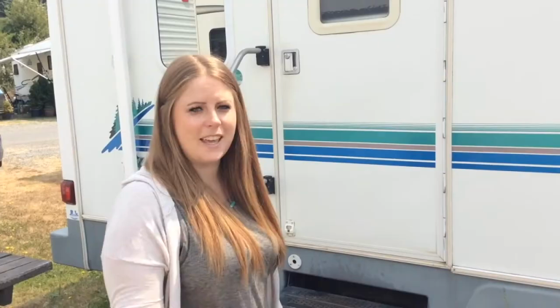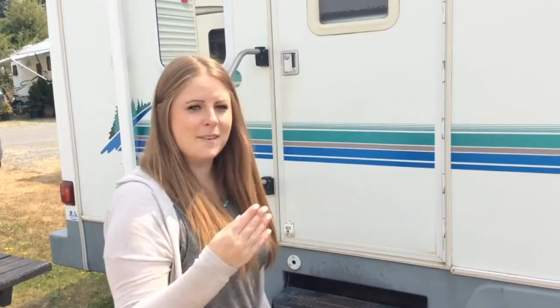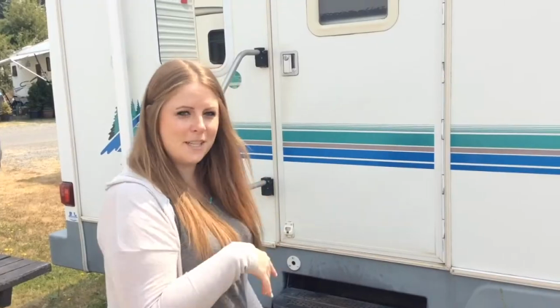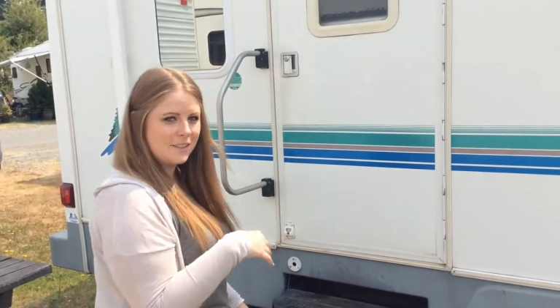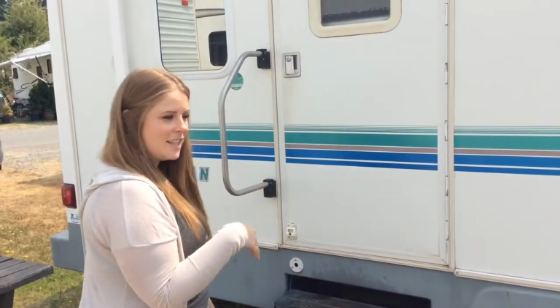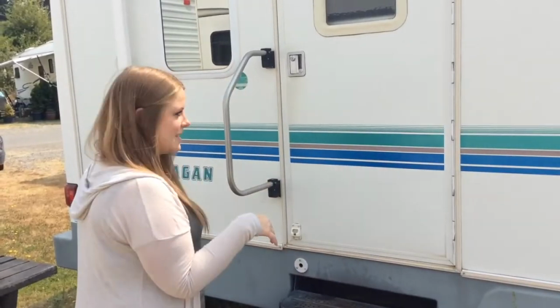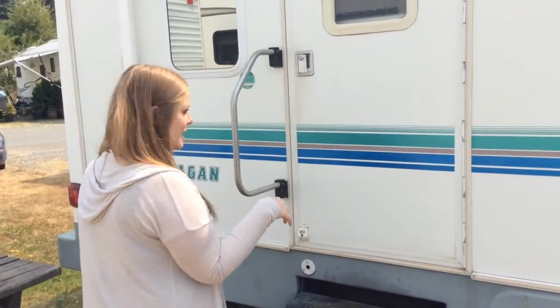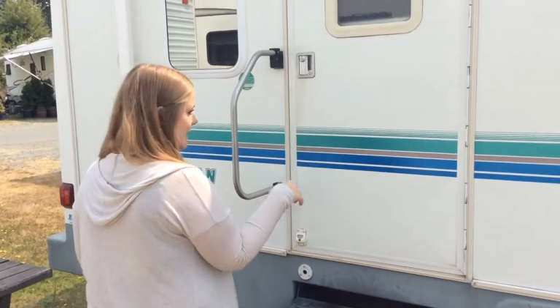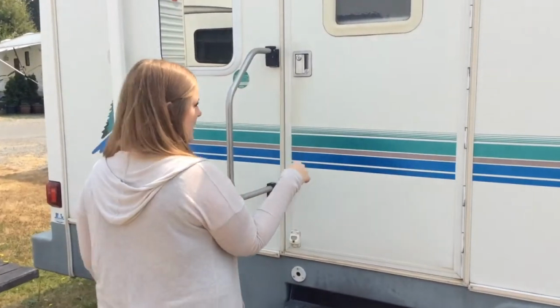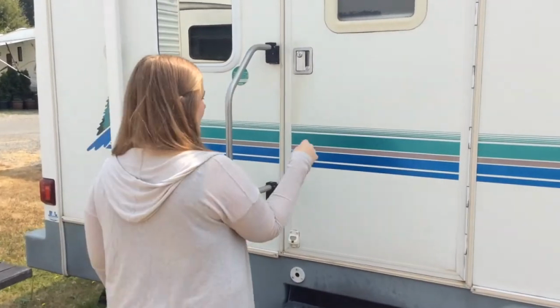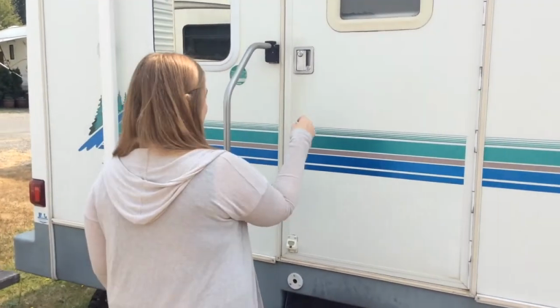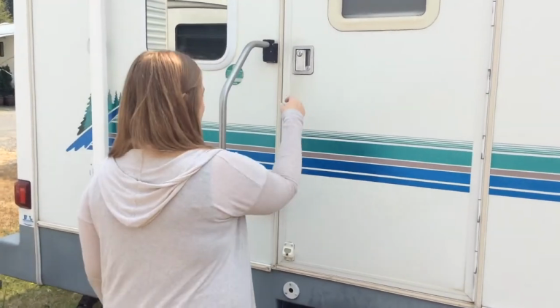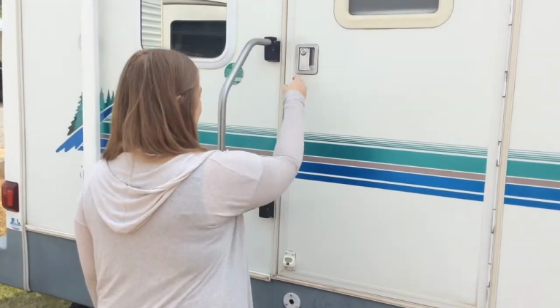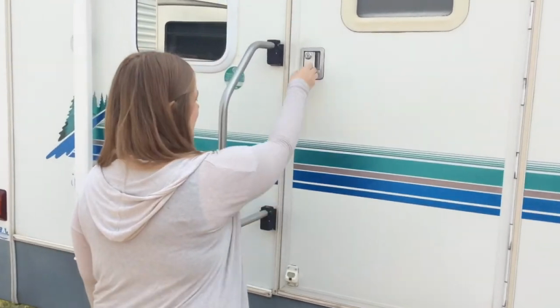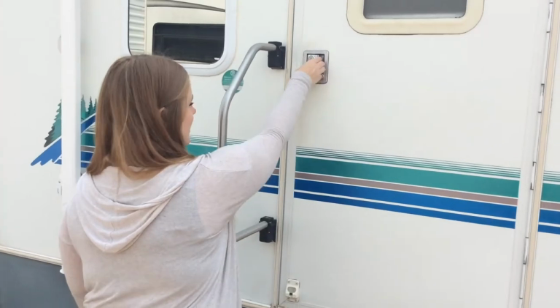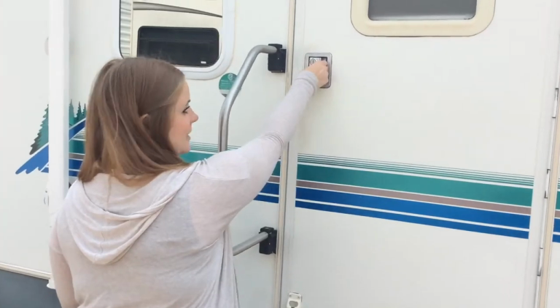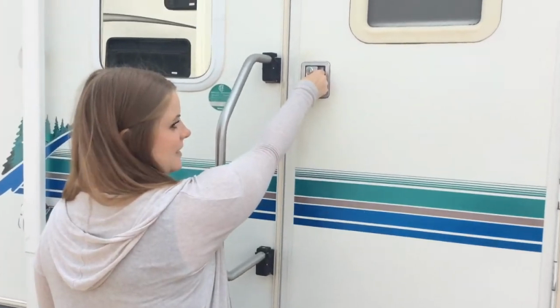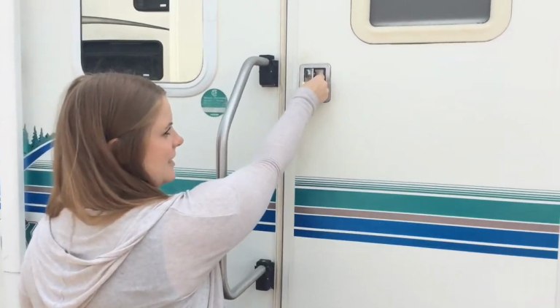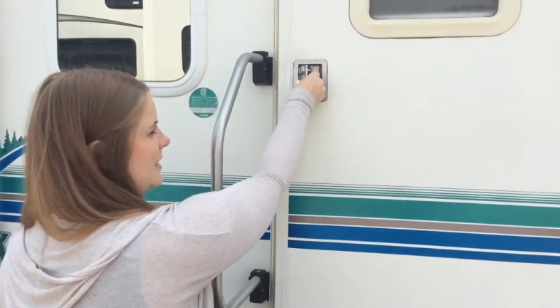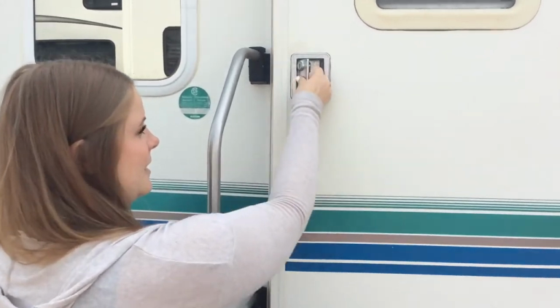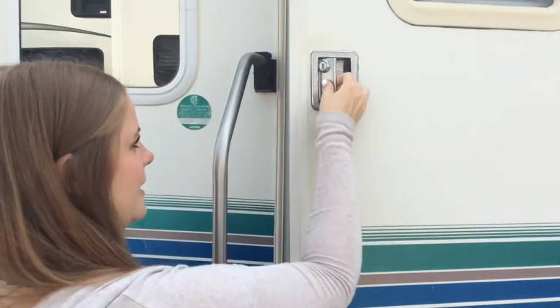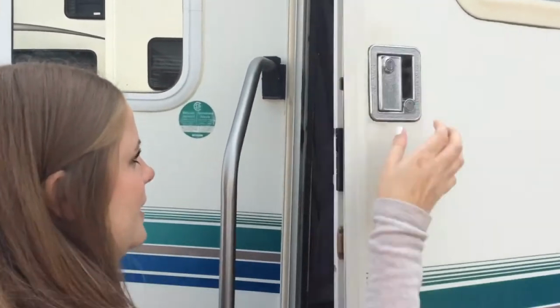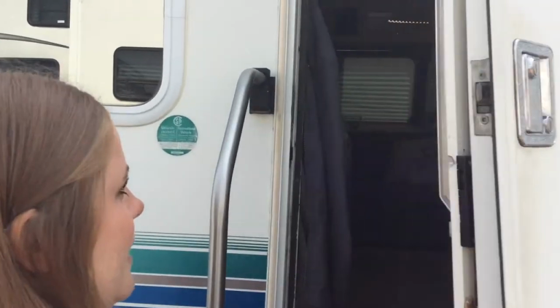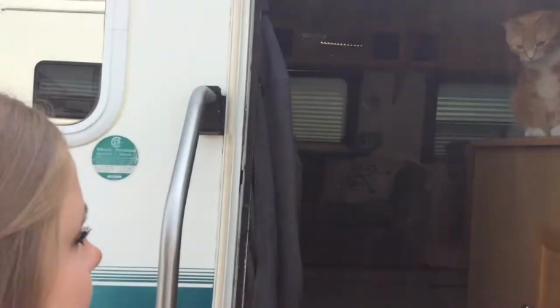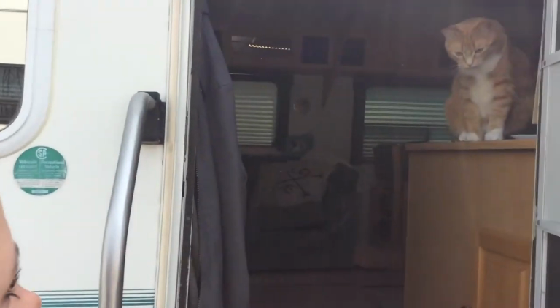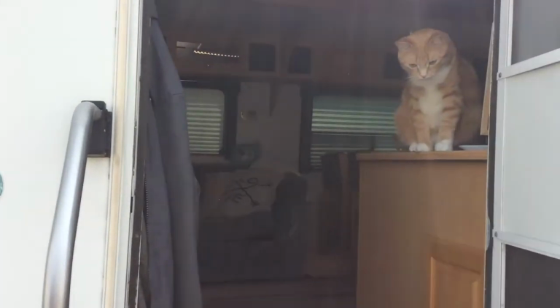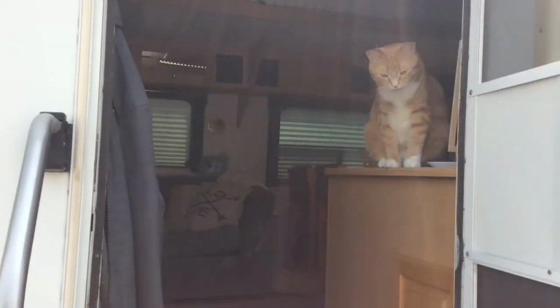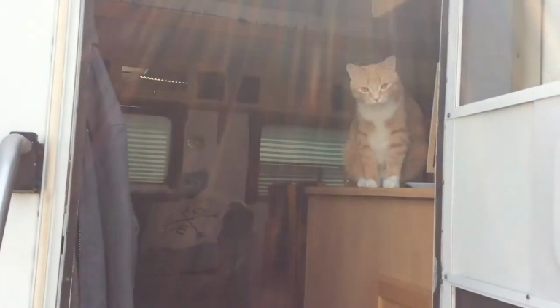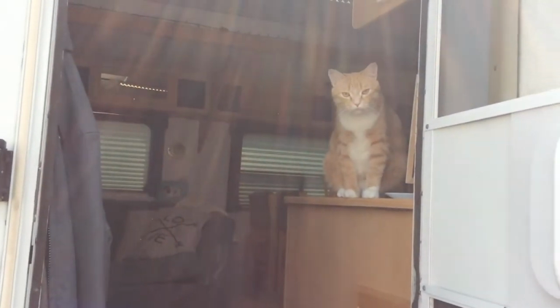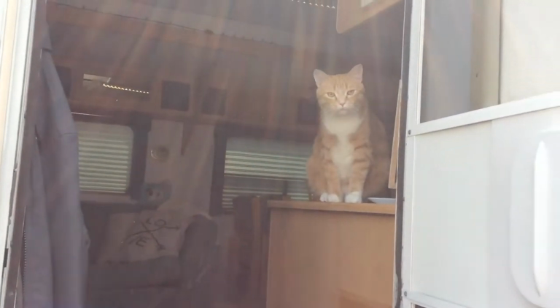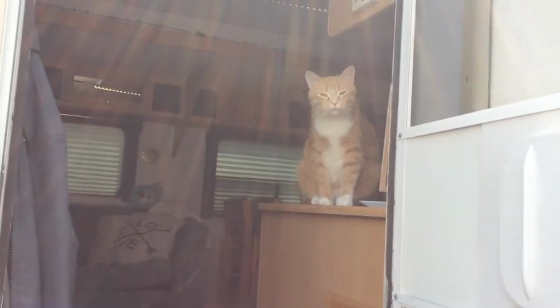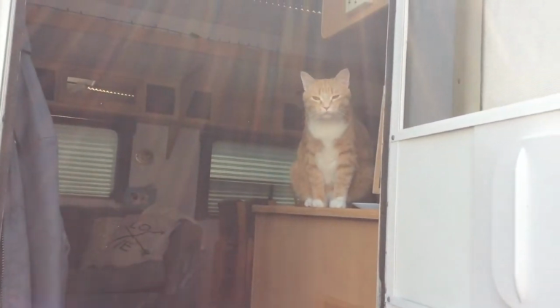Come check out the inside. Oh, and there's Rodney.